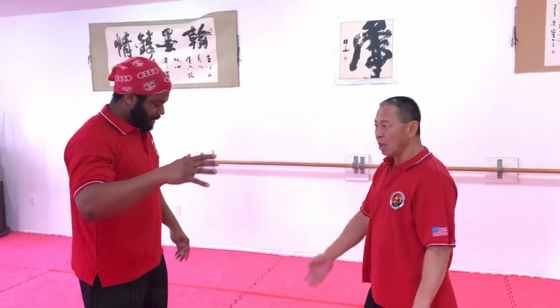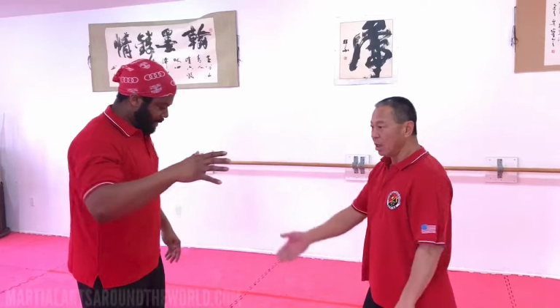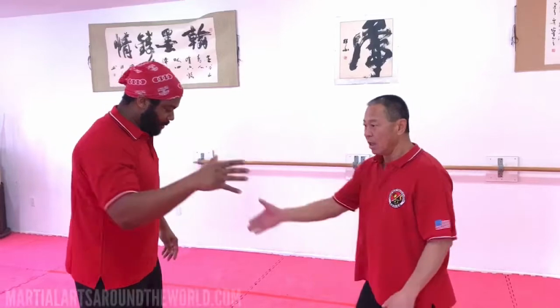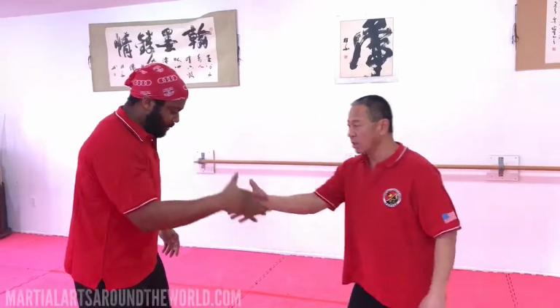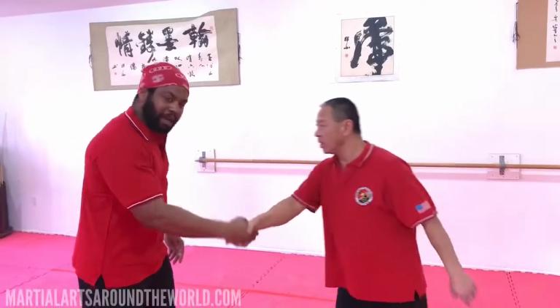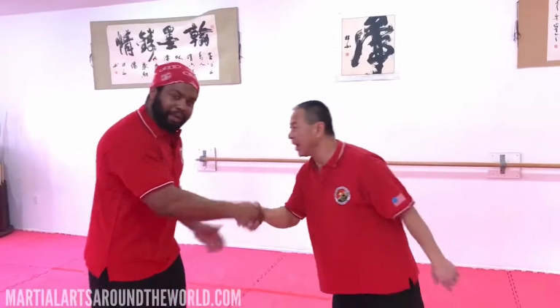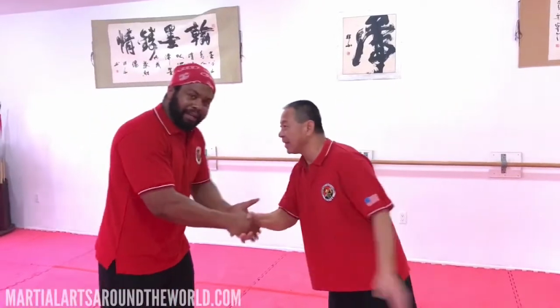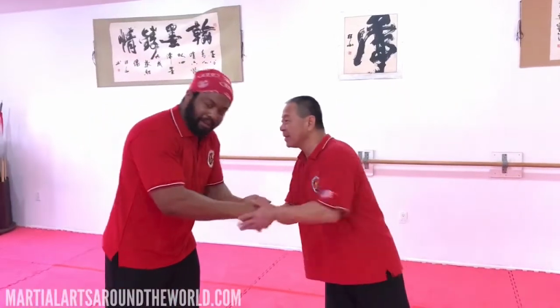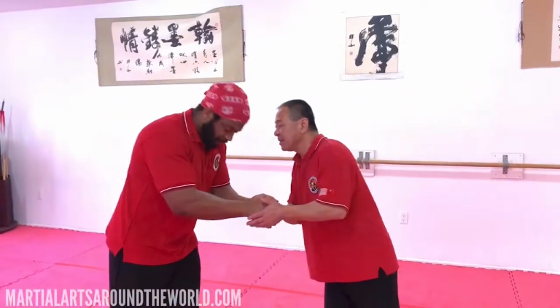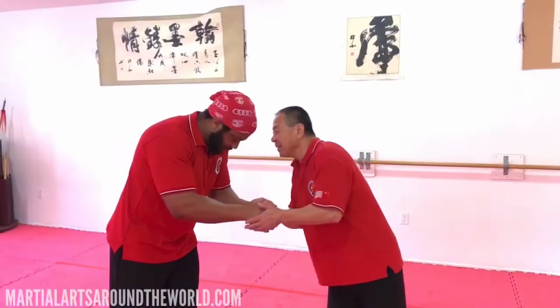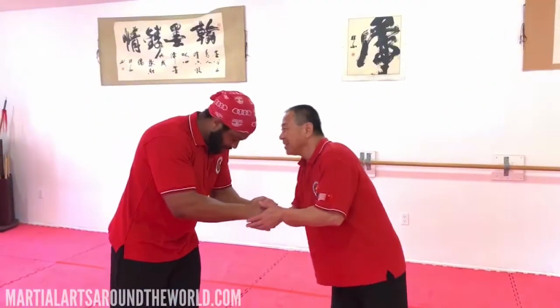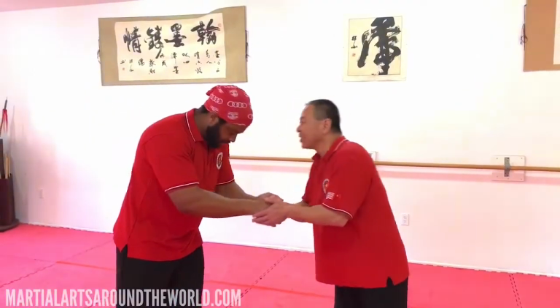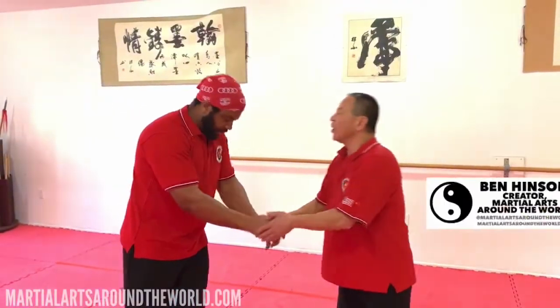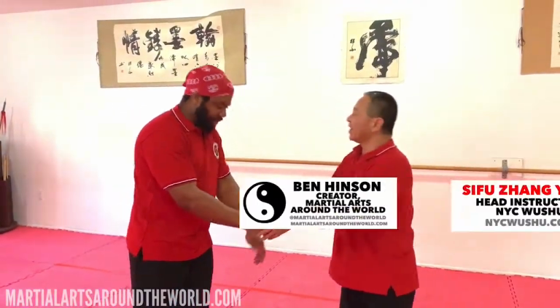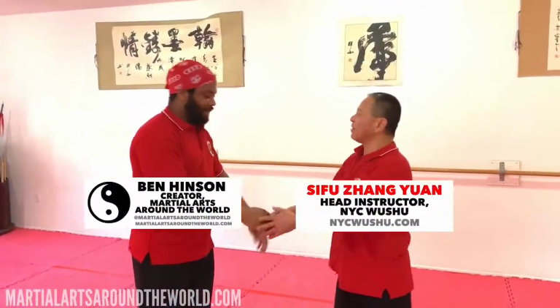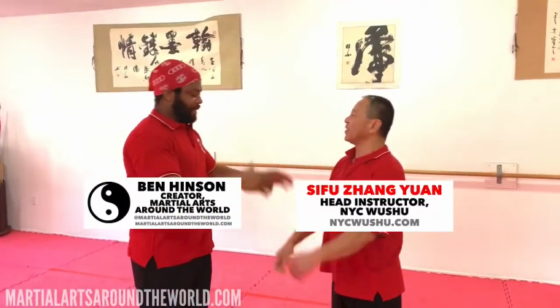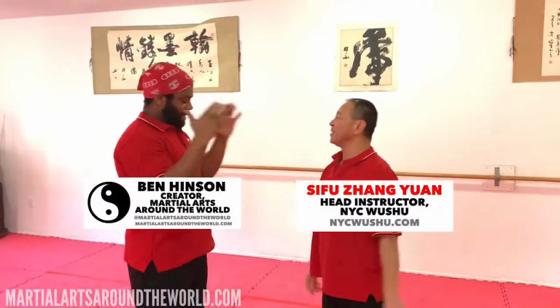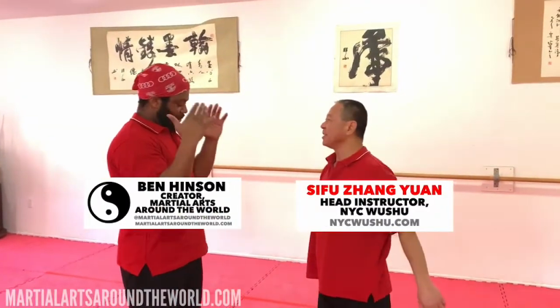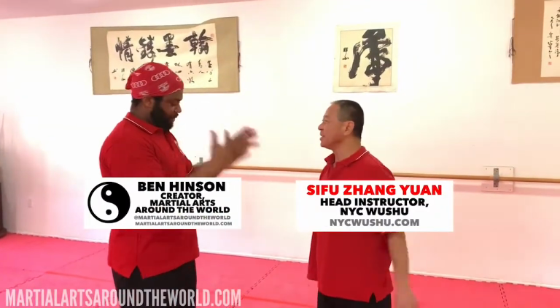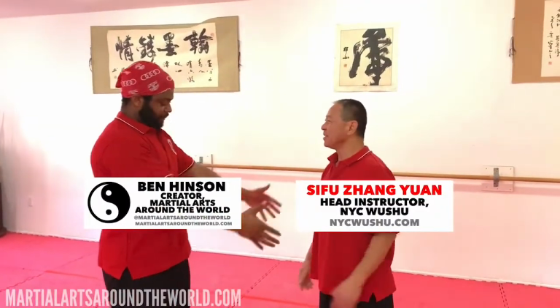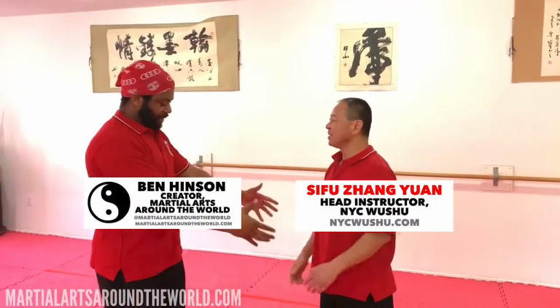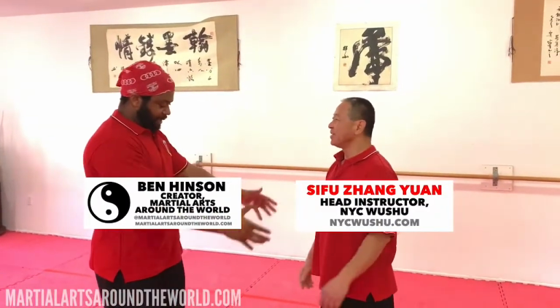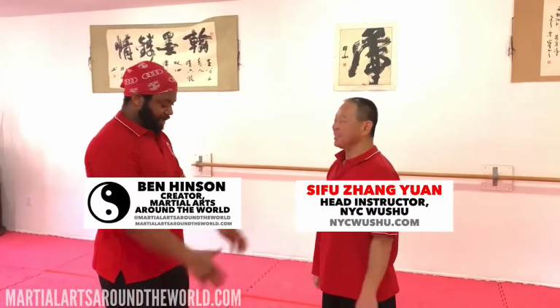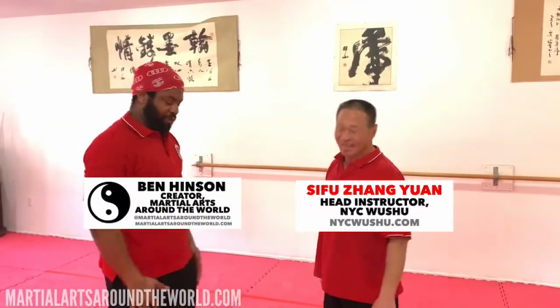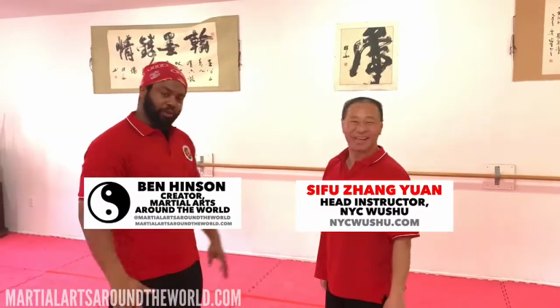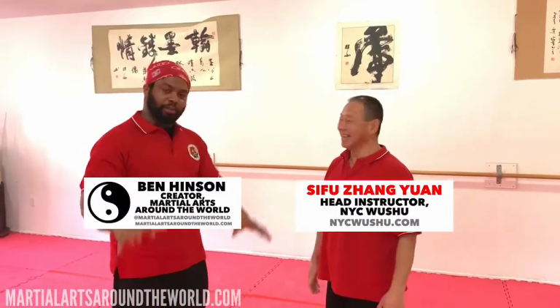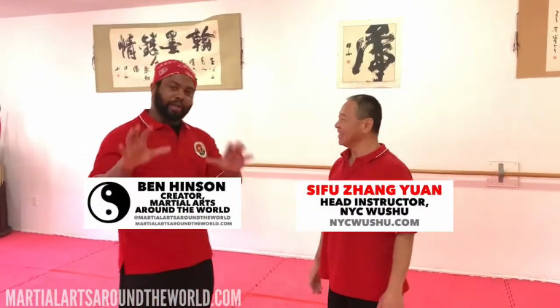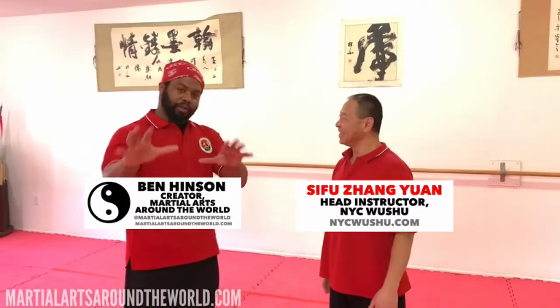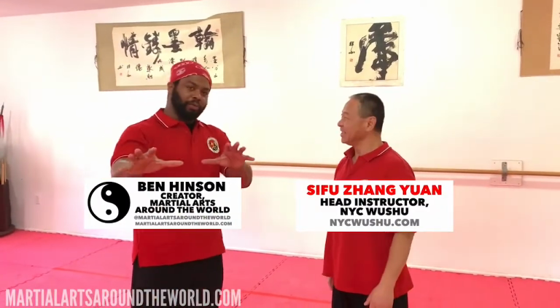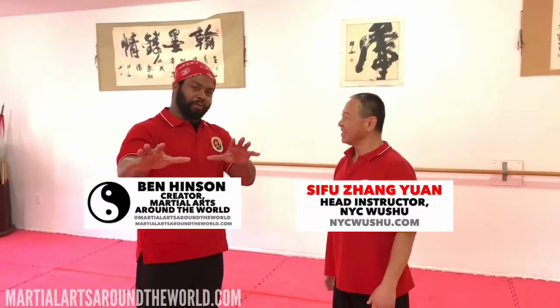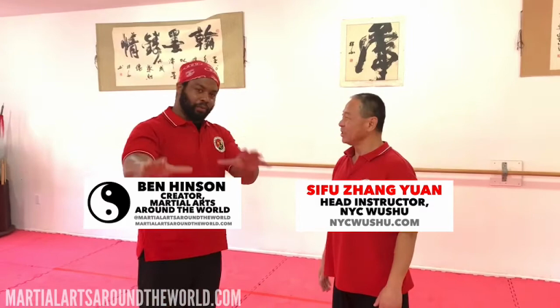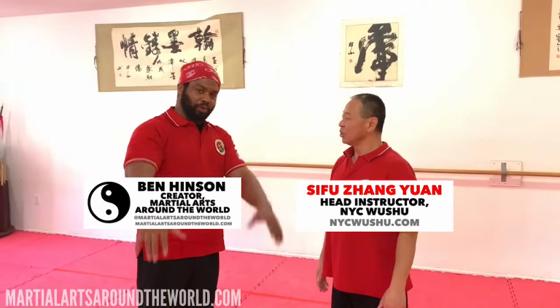Hello, everyone. I'm Ben. Welcome to Master of the World. I'm with Steve Fuzier. I'm going to show you another move from Wushu.